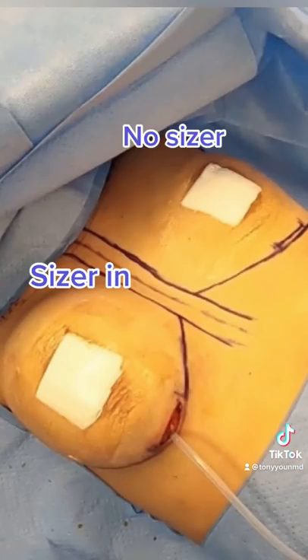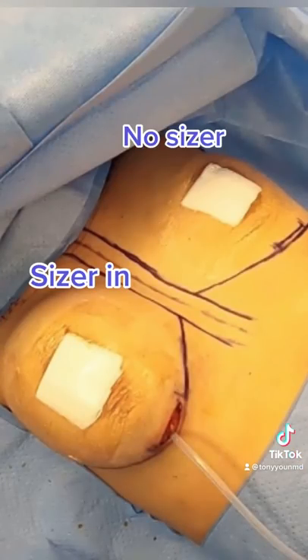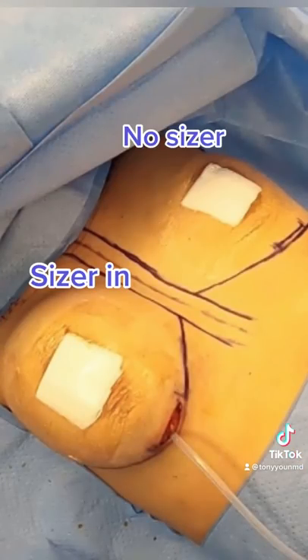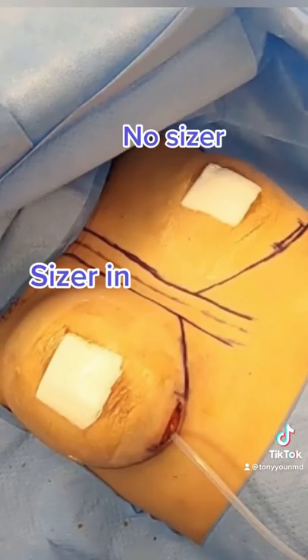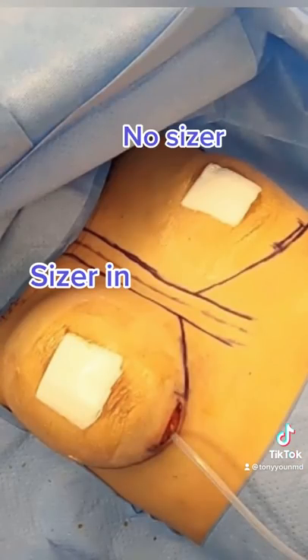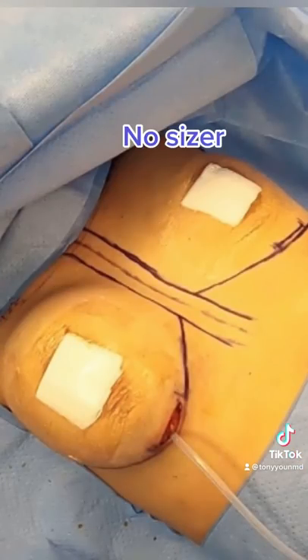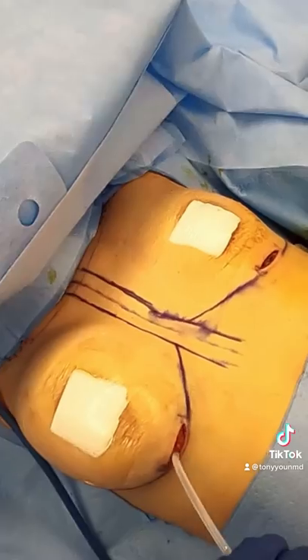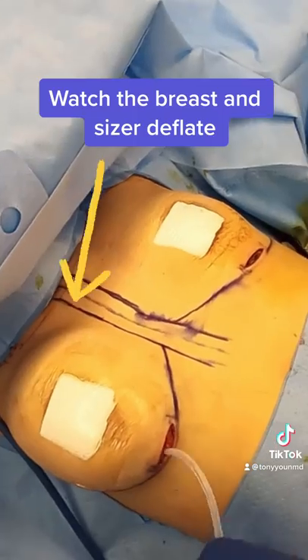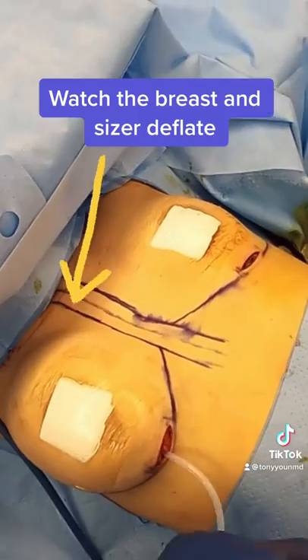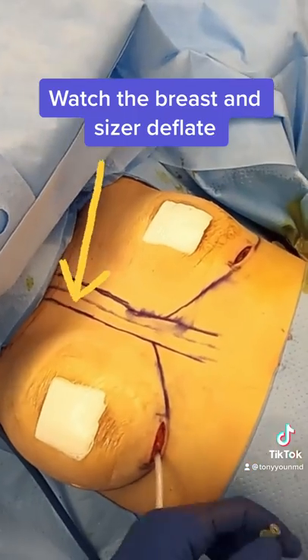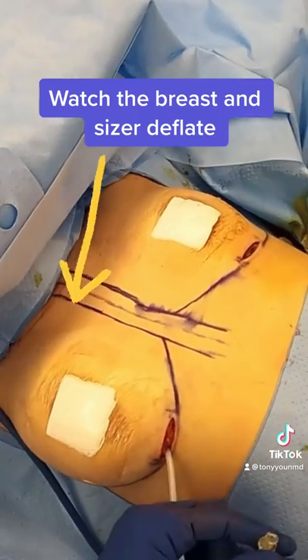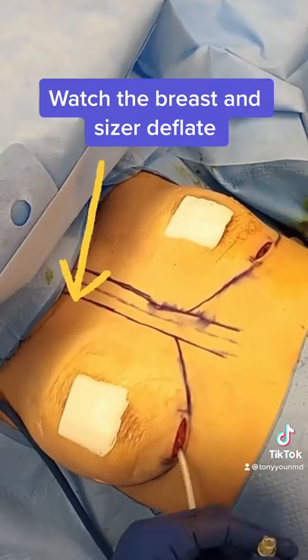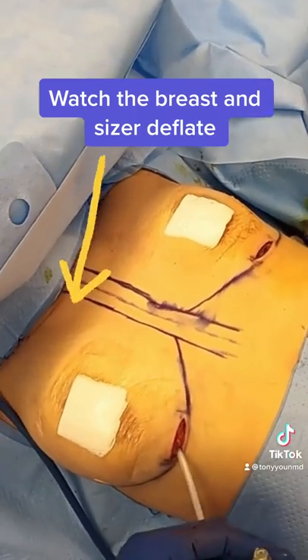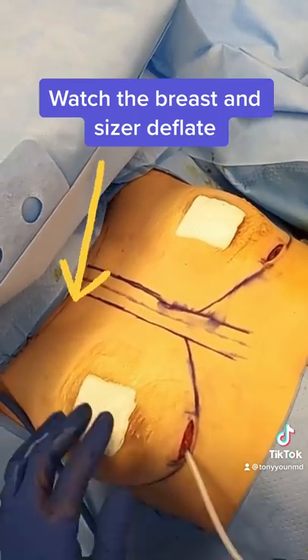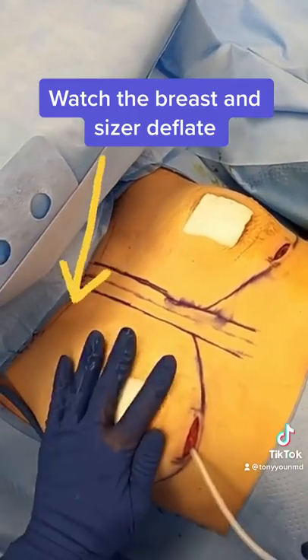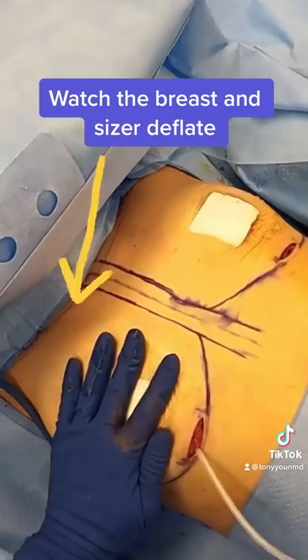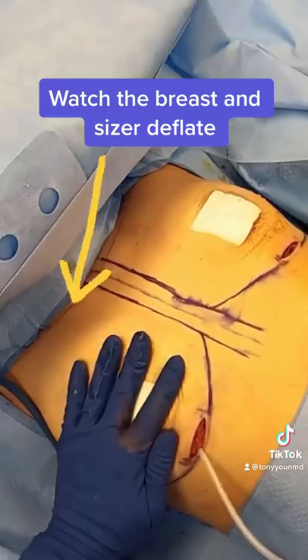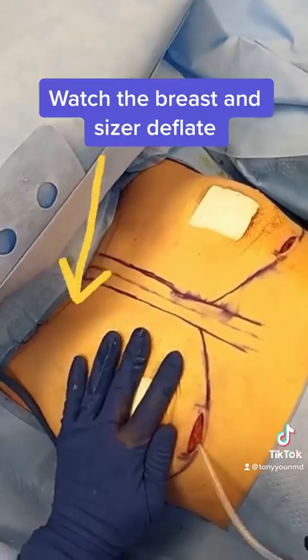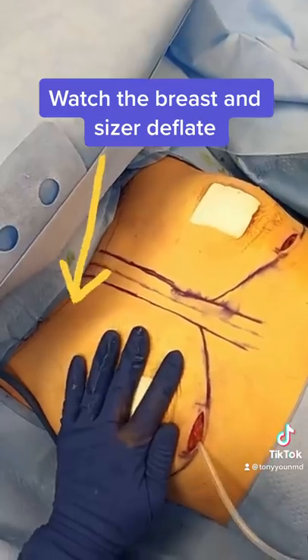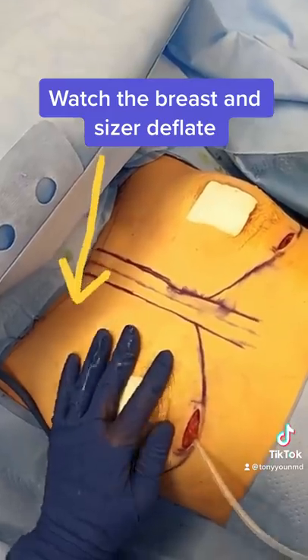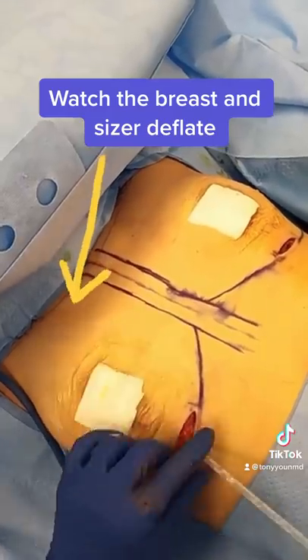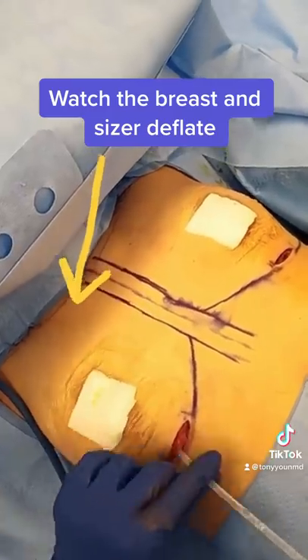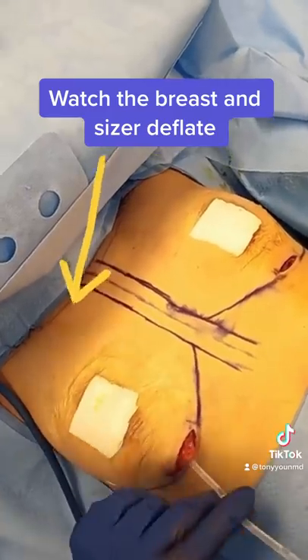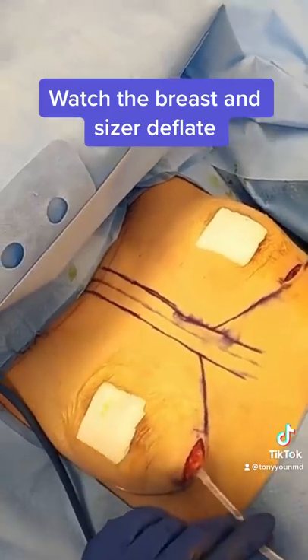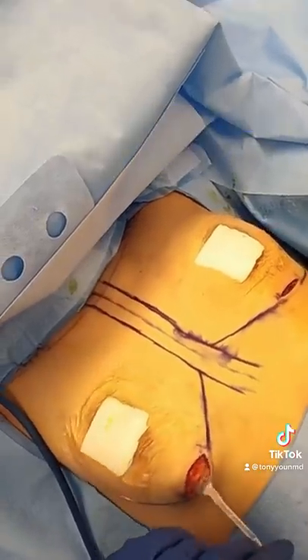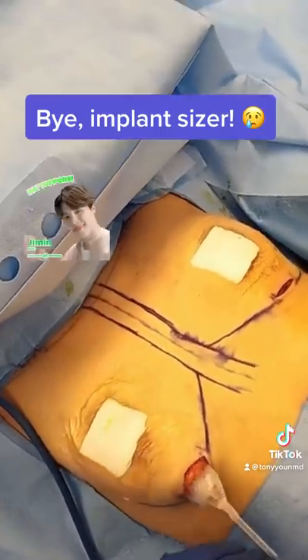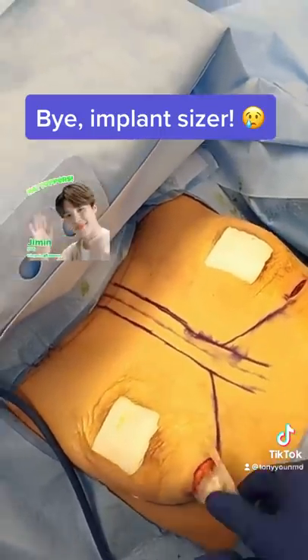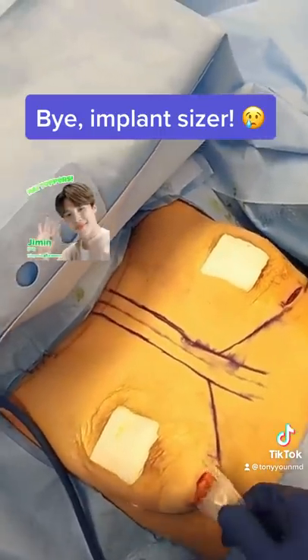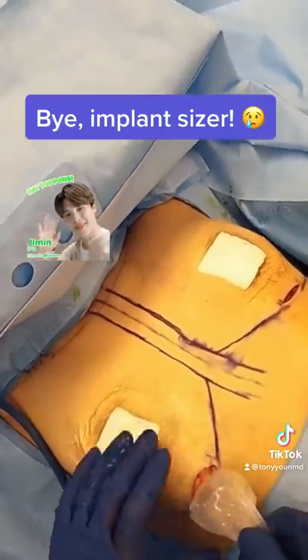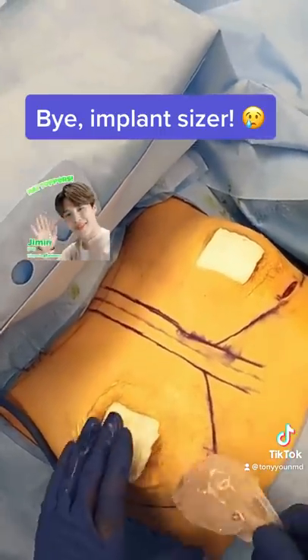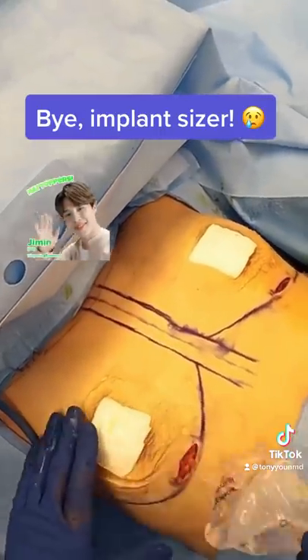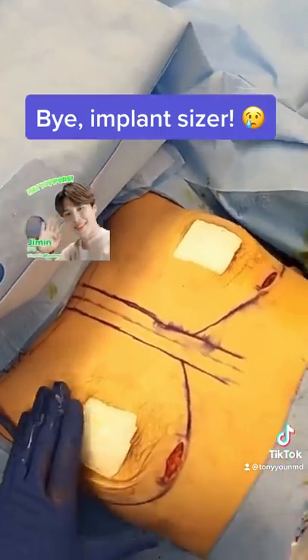Then the sizer is deflated, removed, and thrown away to make way for the permanent implant. Bye-bye sizer. So sad.